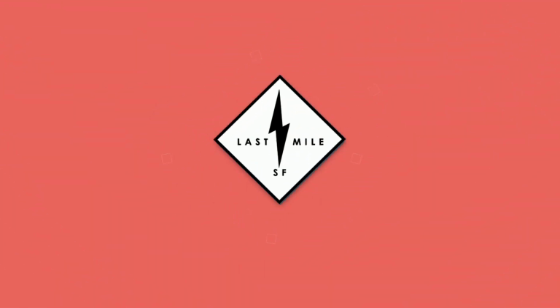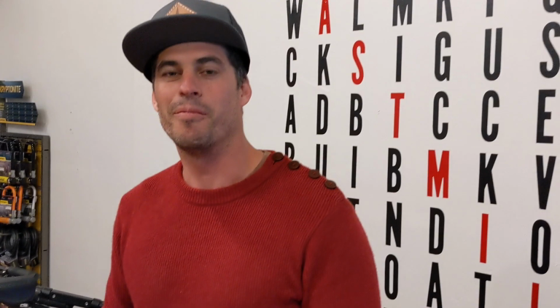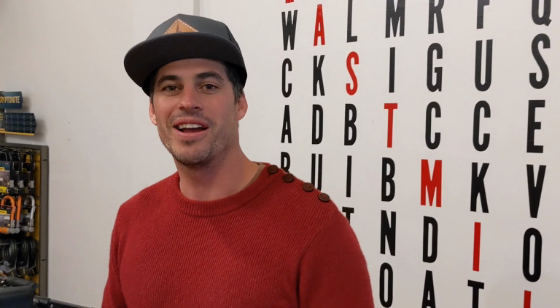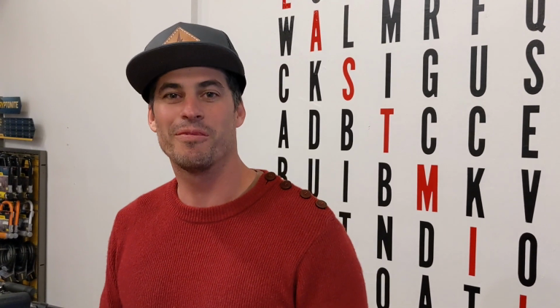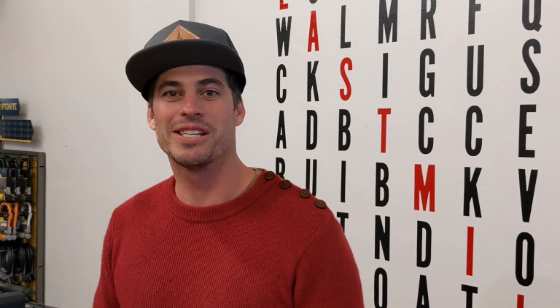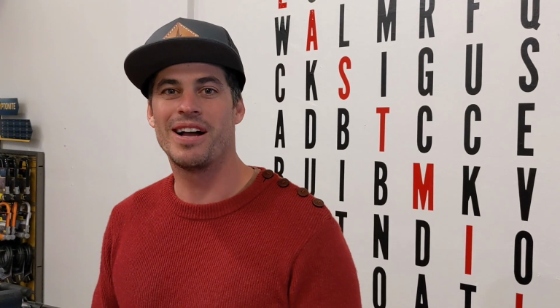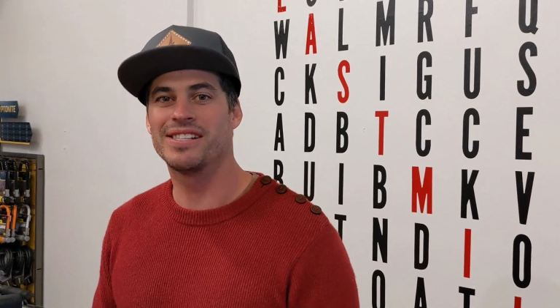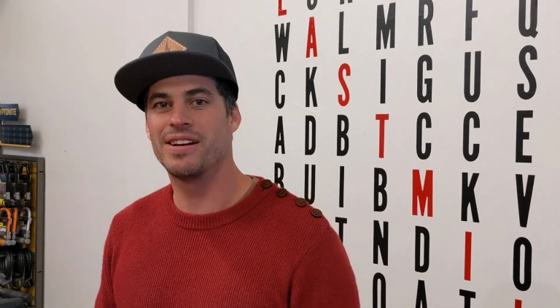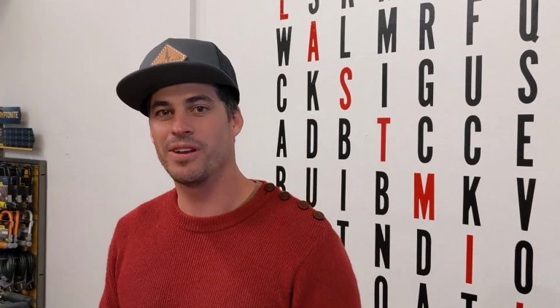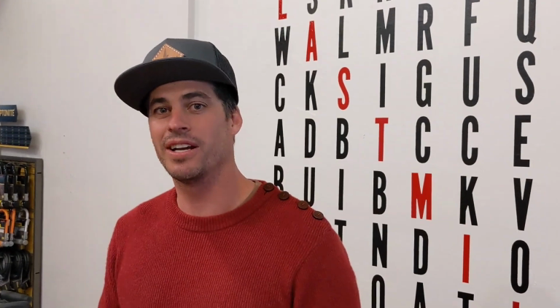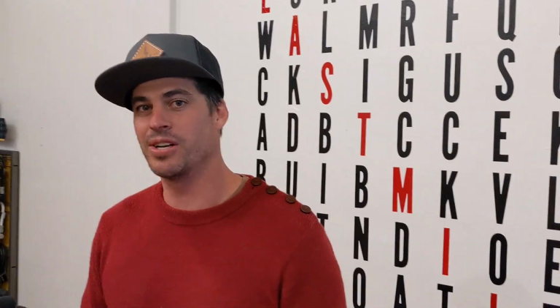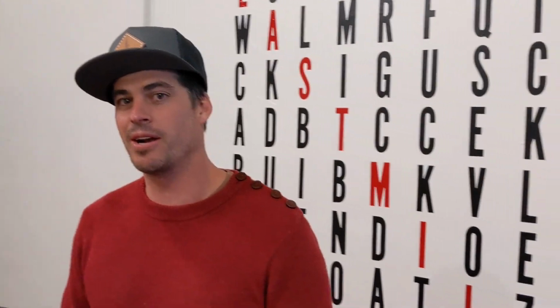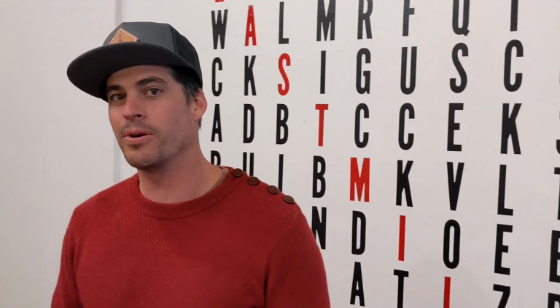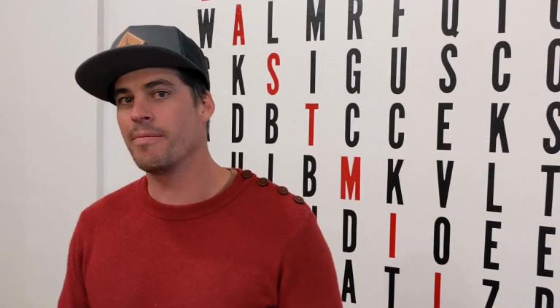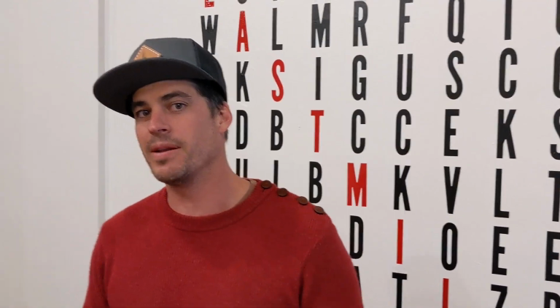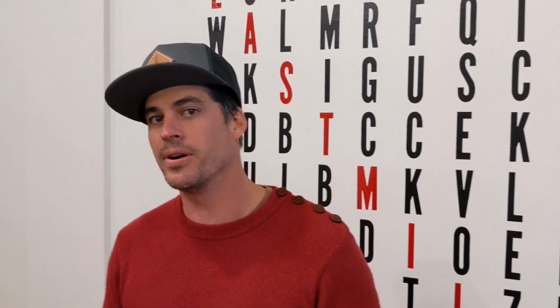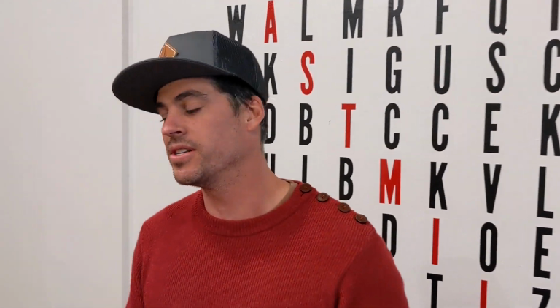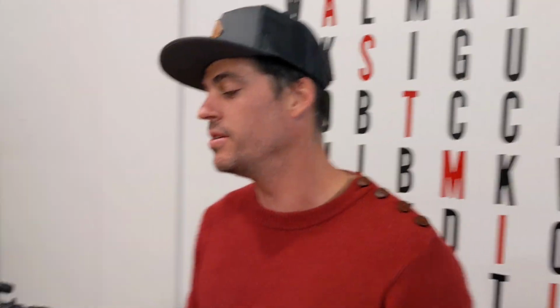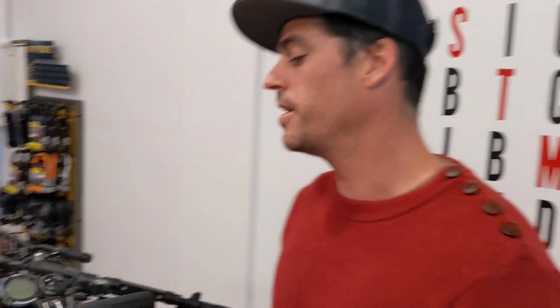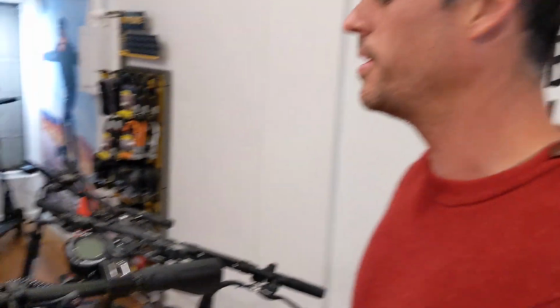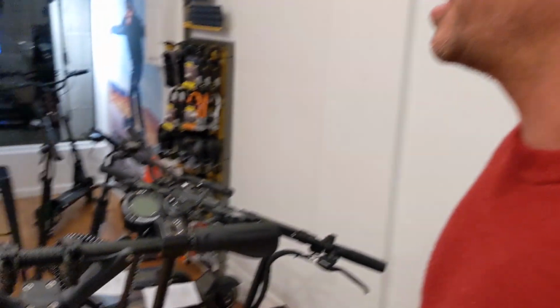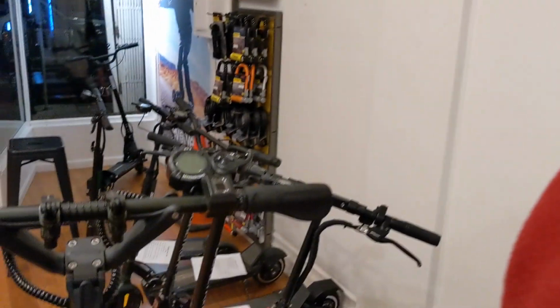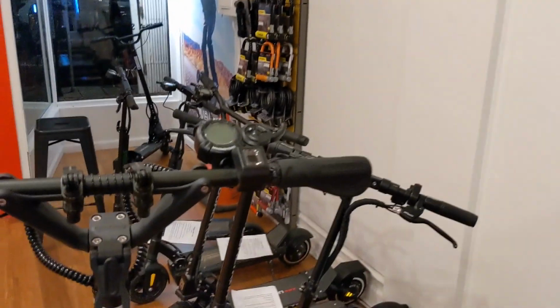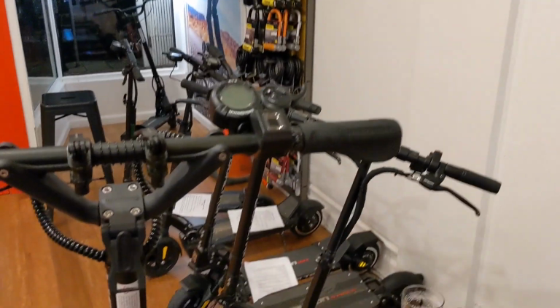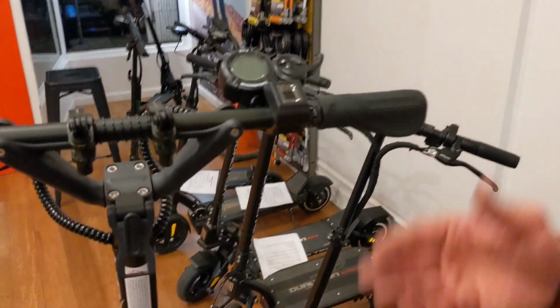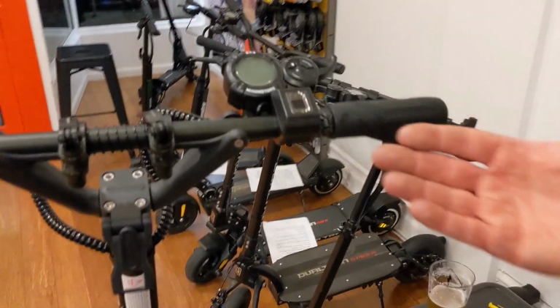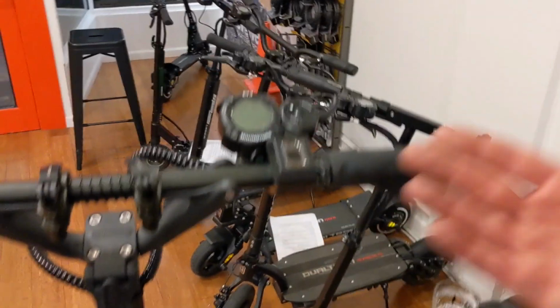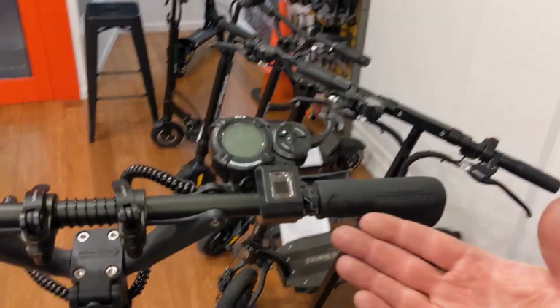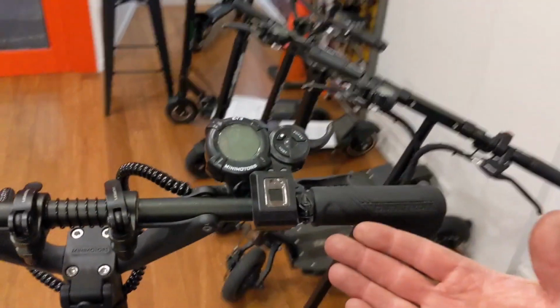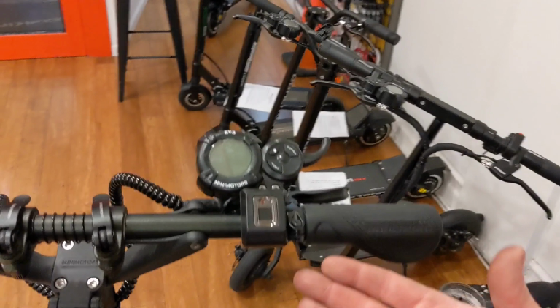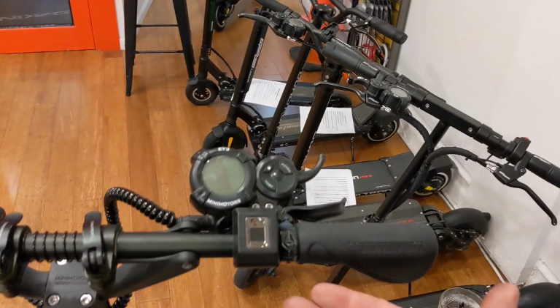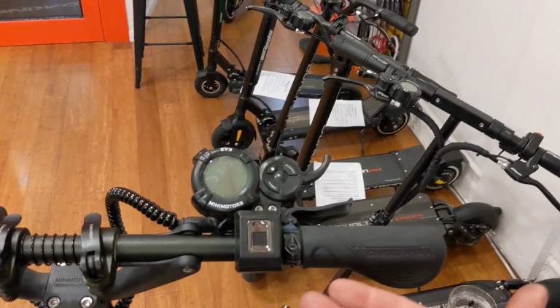I'm Brian from Last Mile SF and I'm going to show you how to program Ninimotor's new fingerprint reader. We've got it freshly installed right here.